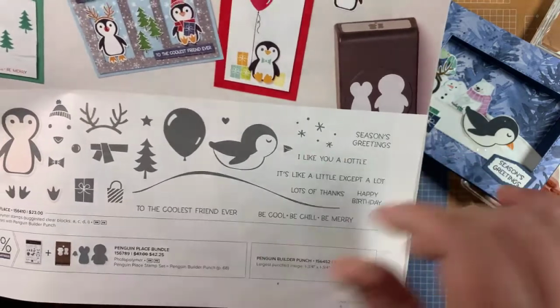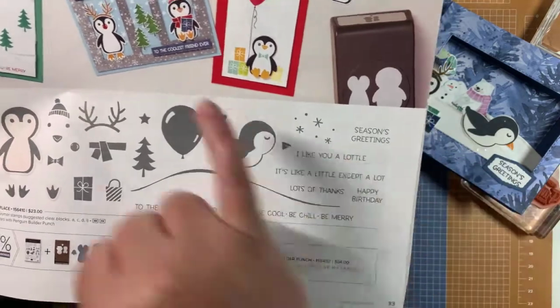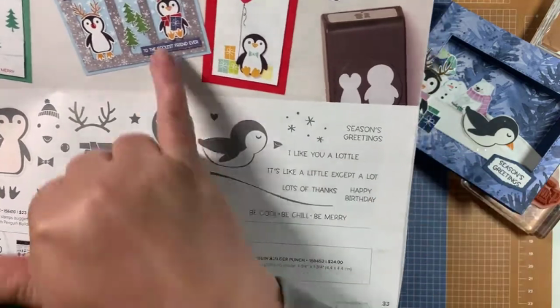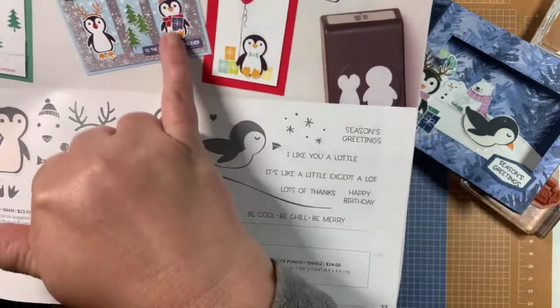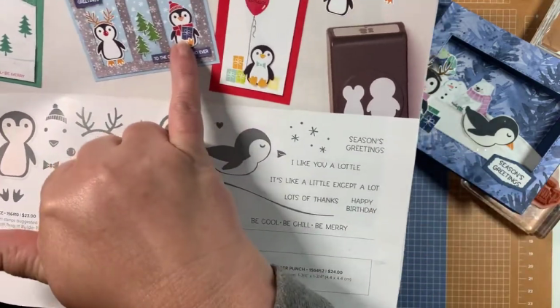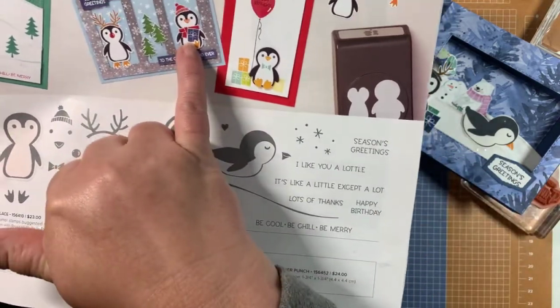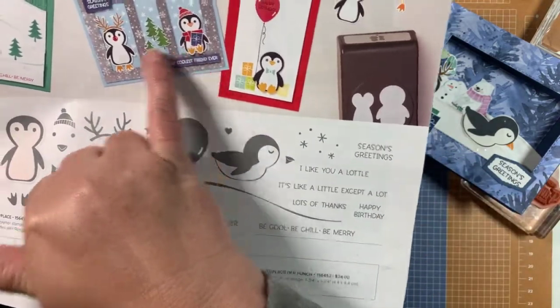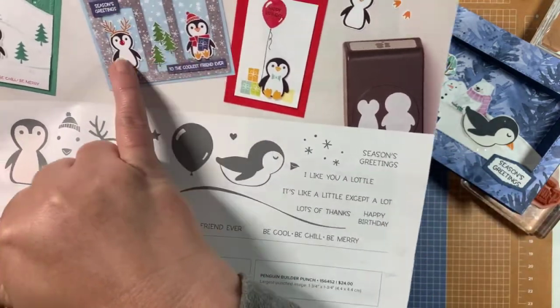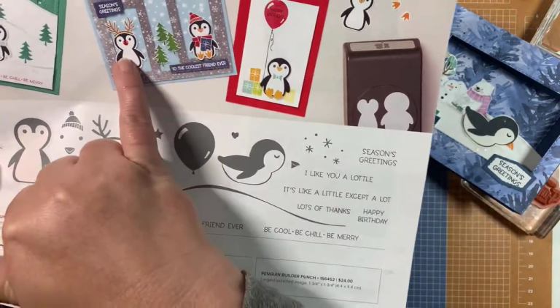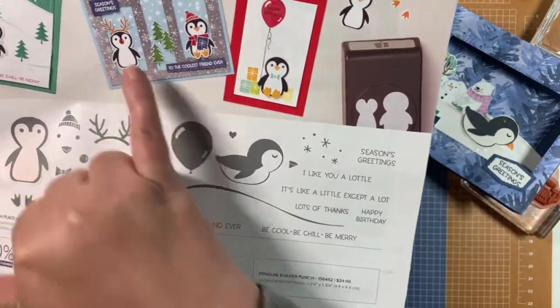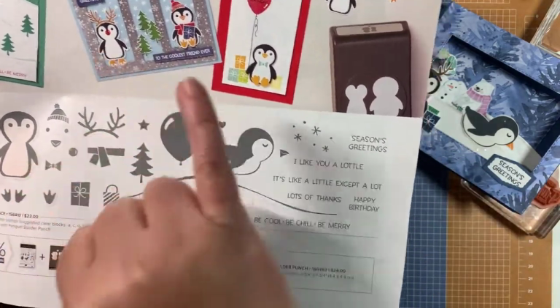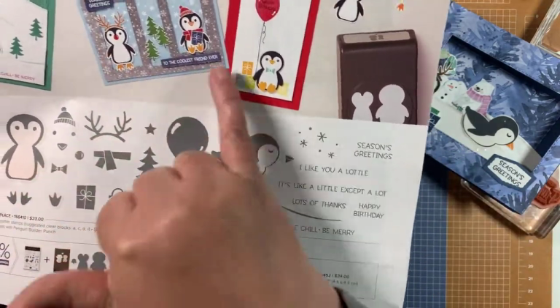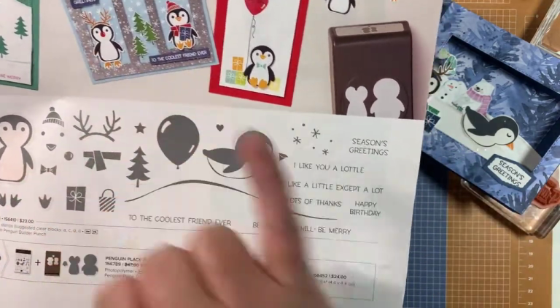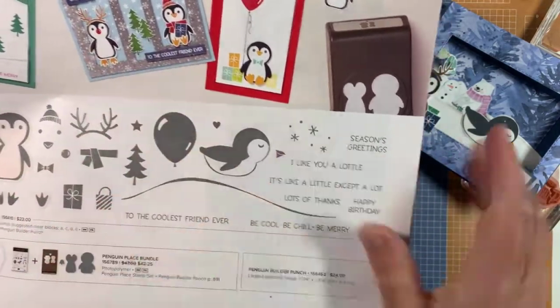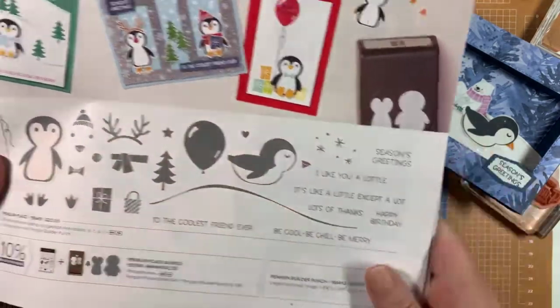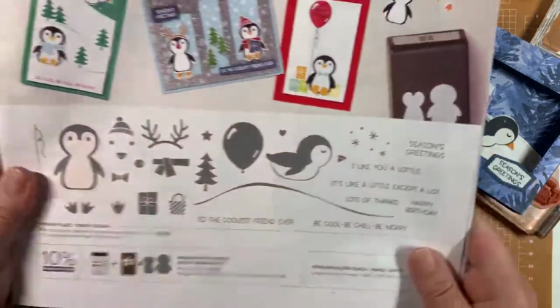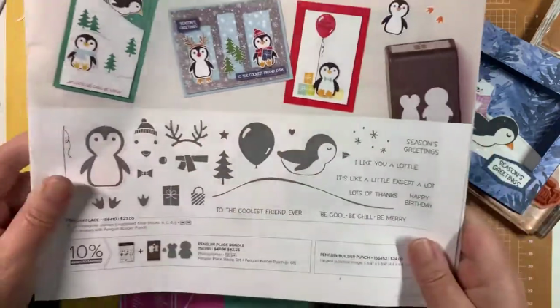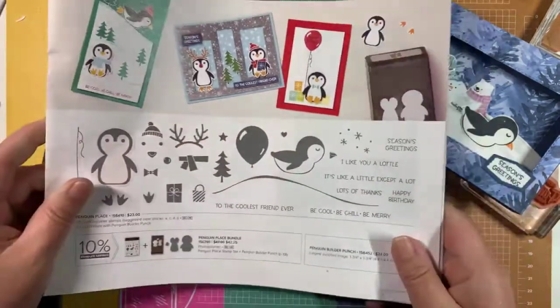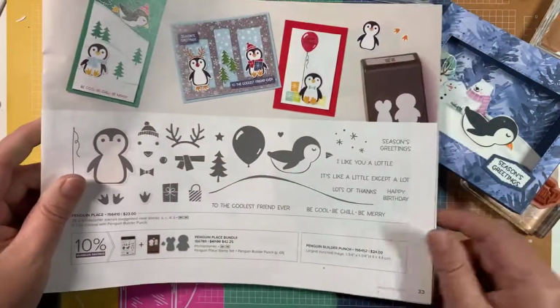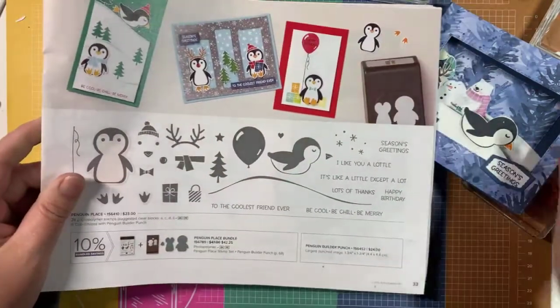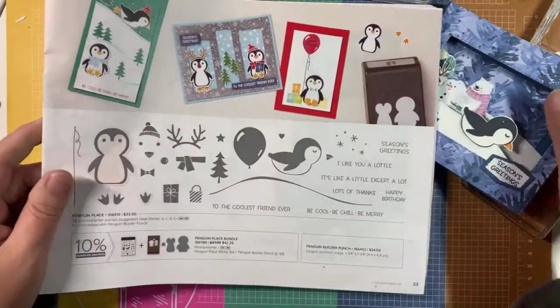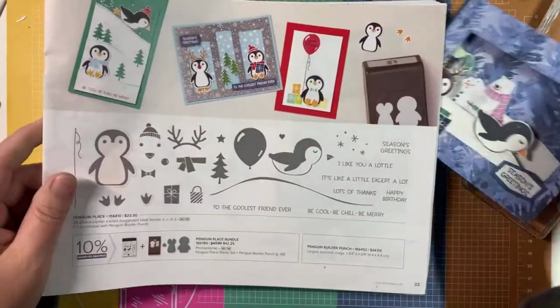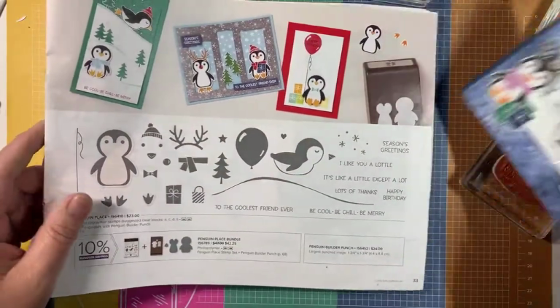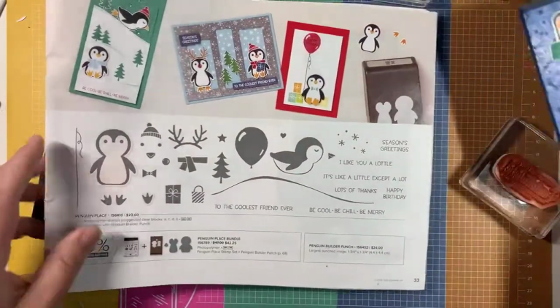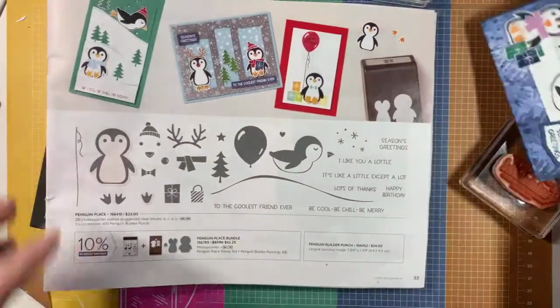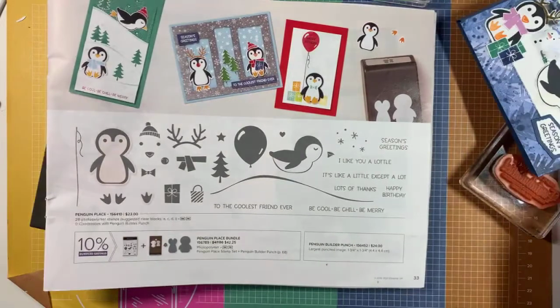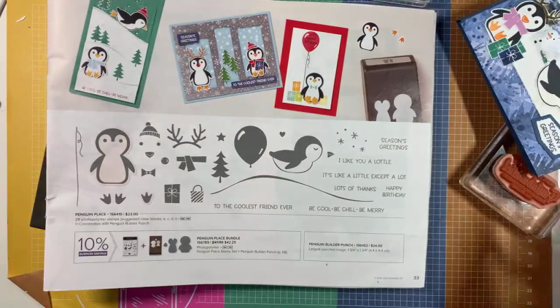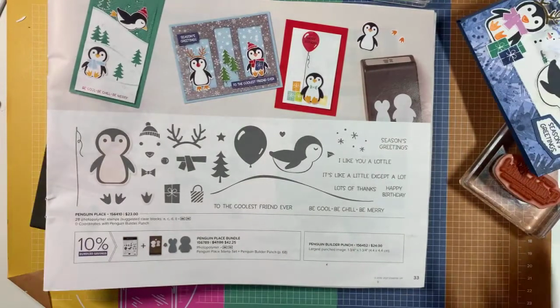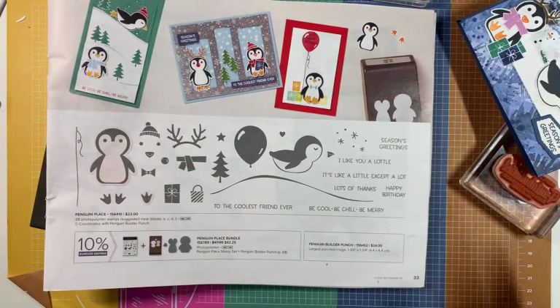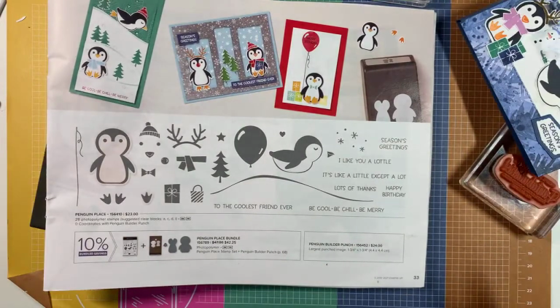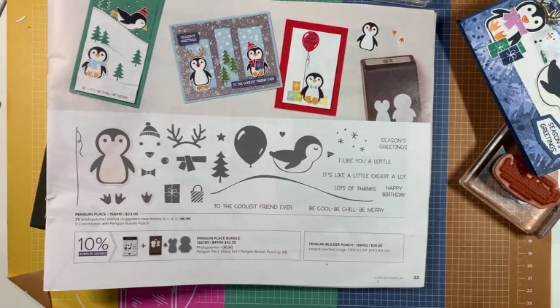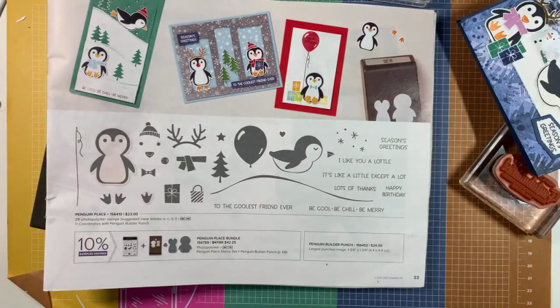Look at how cute these guys are, and to top it off...